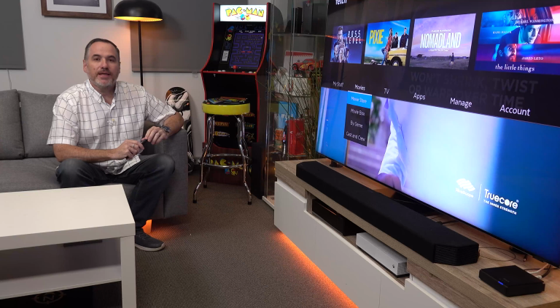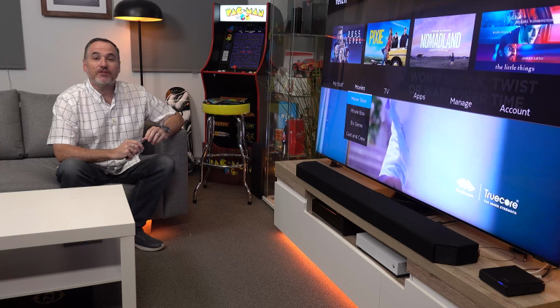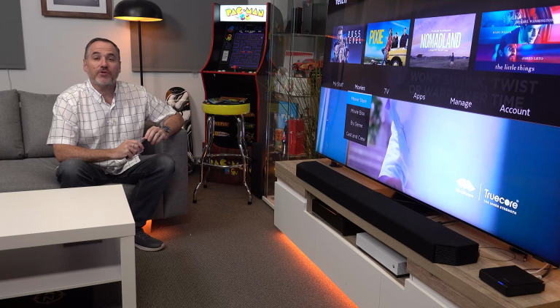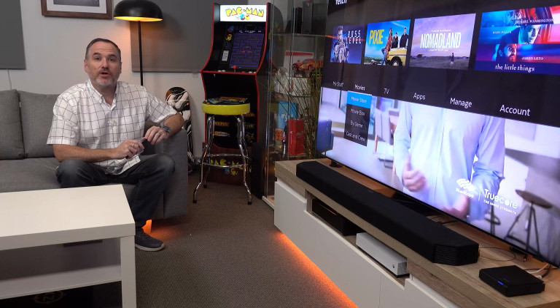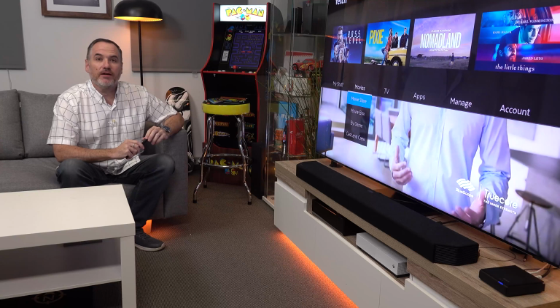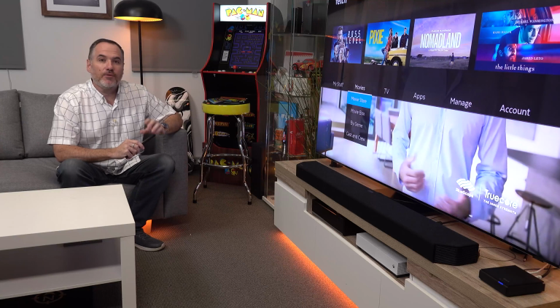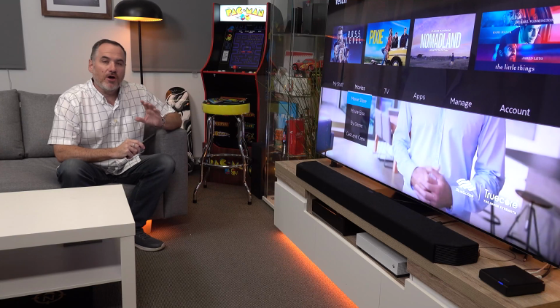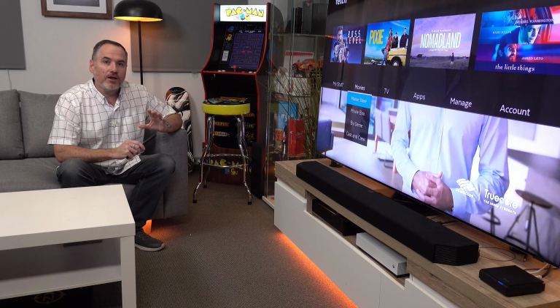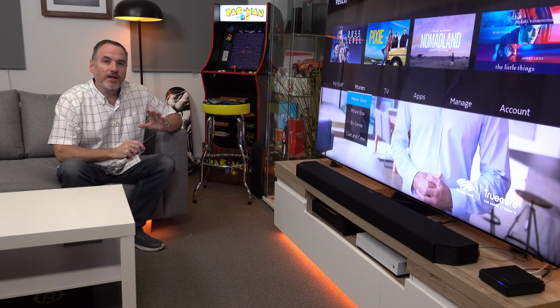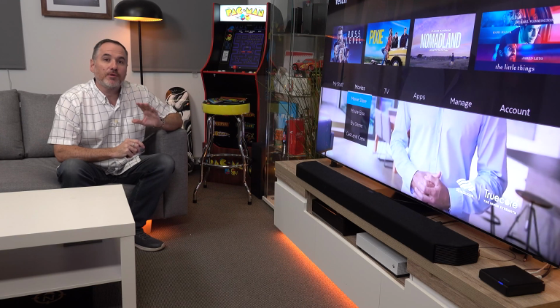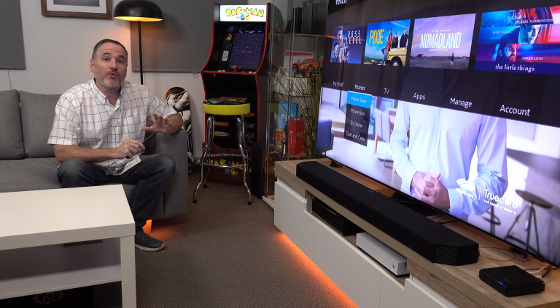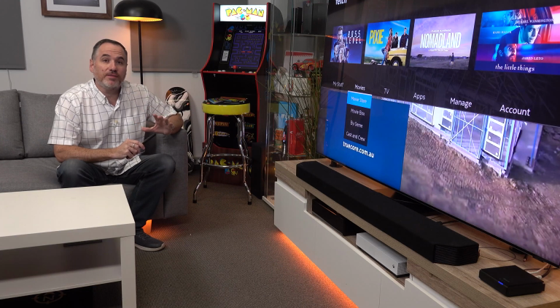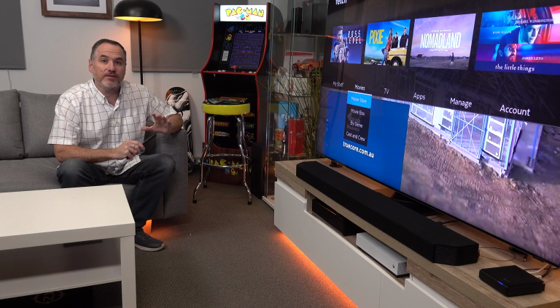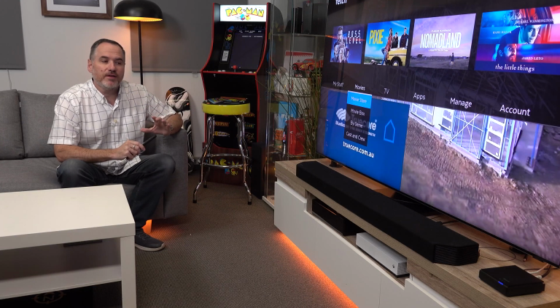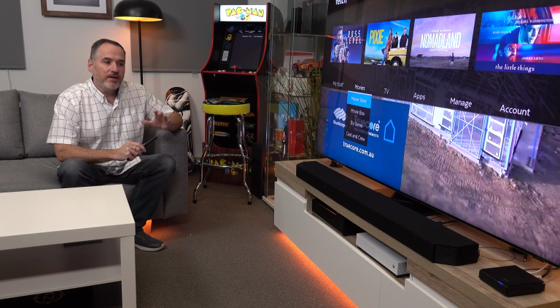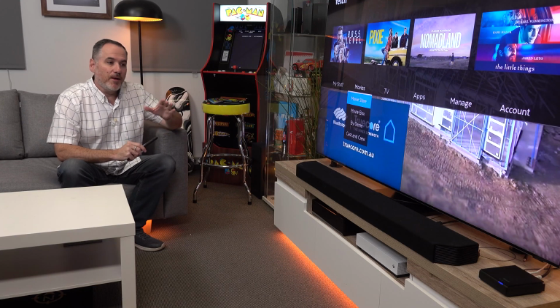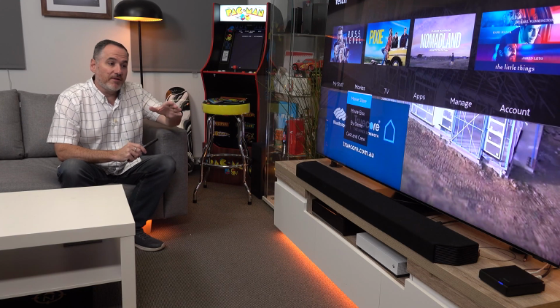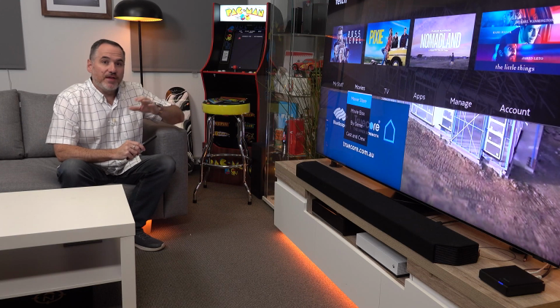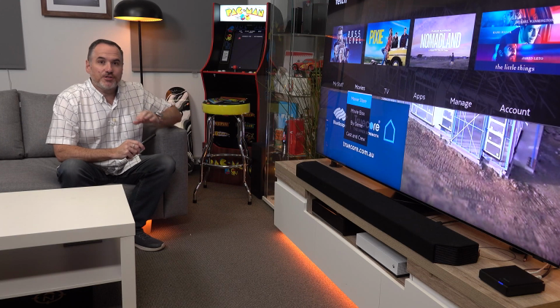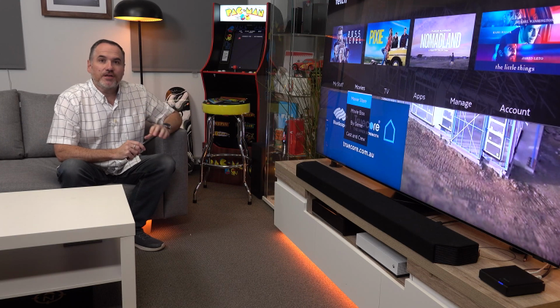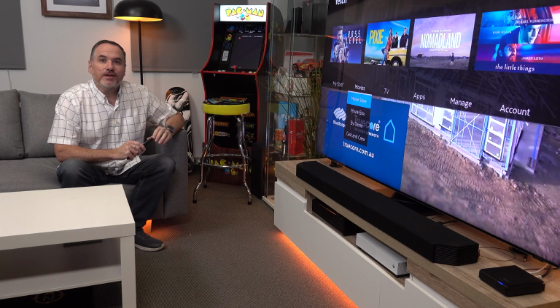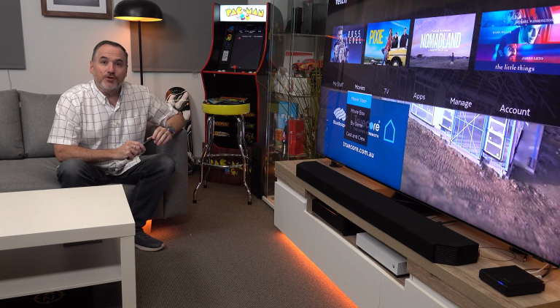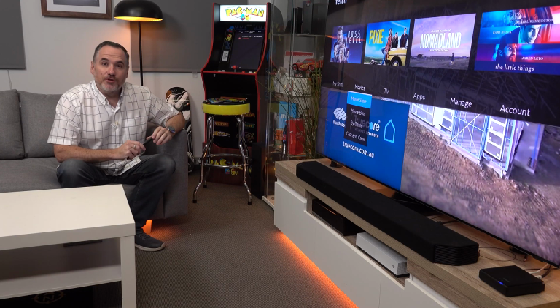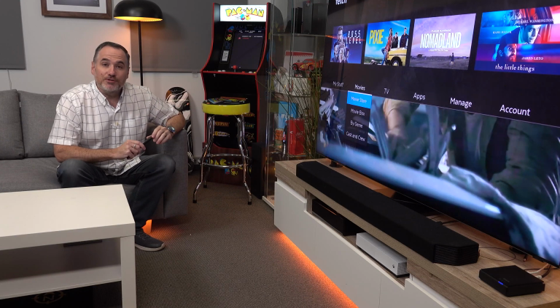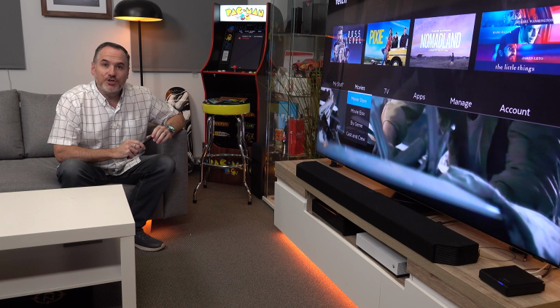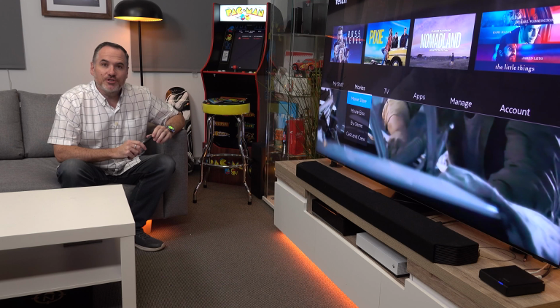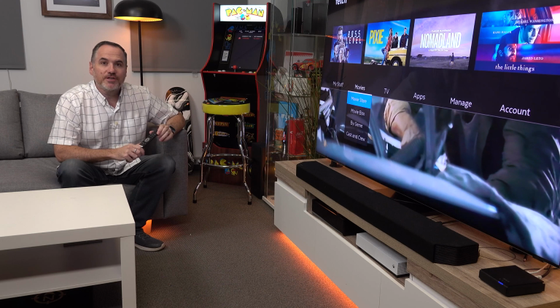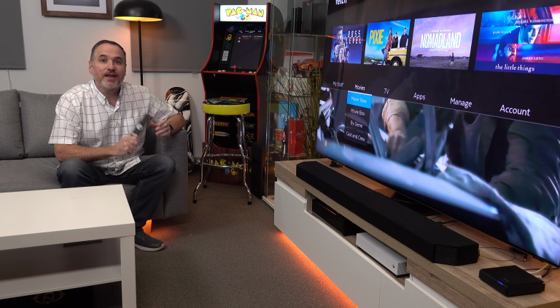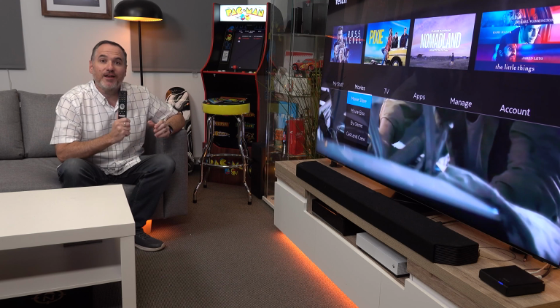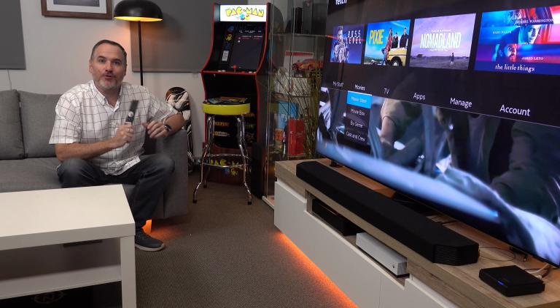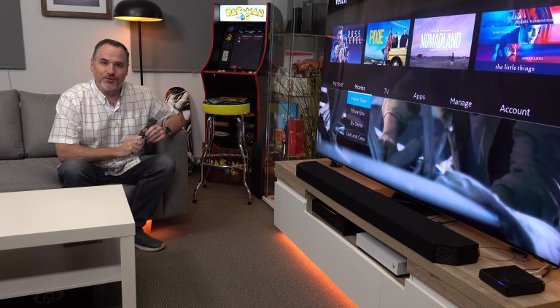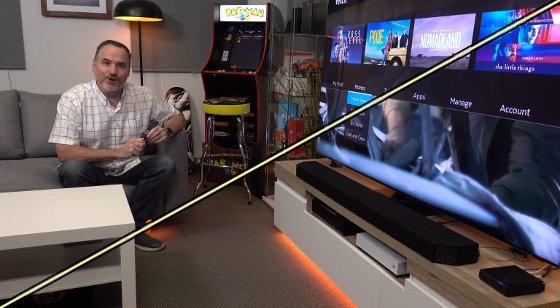G'day, Trevor Long here and I want to highlight a couple of great things about Fetch: Universal Search and Voice Control.